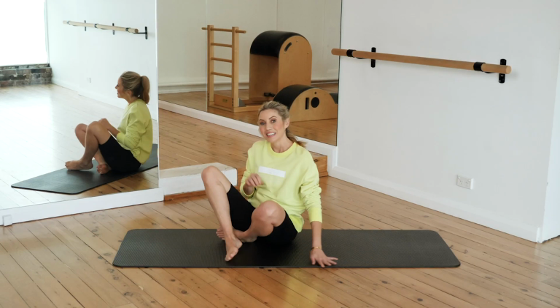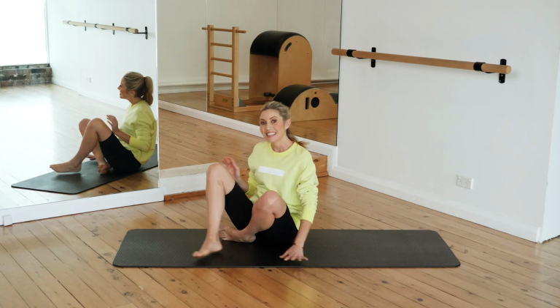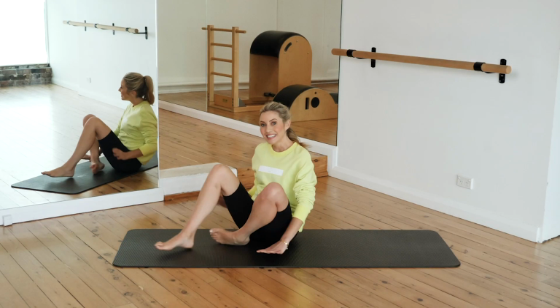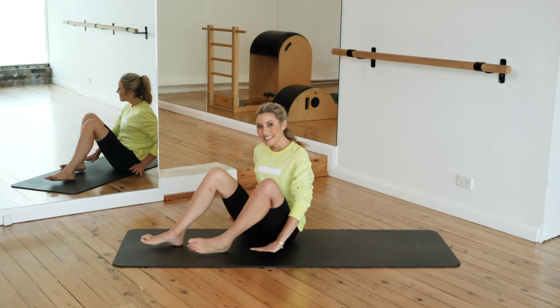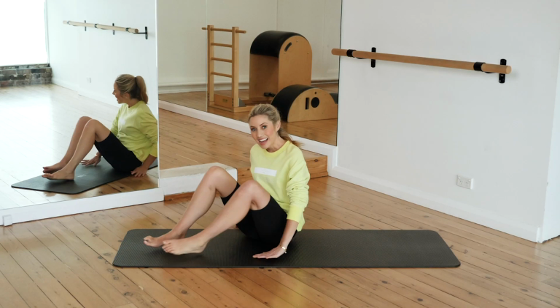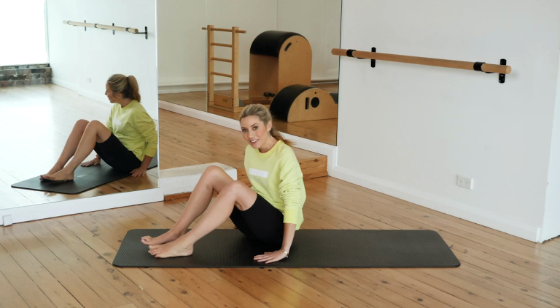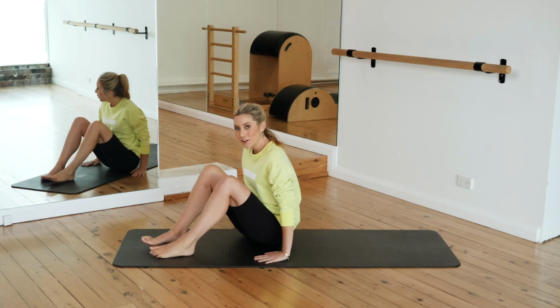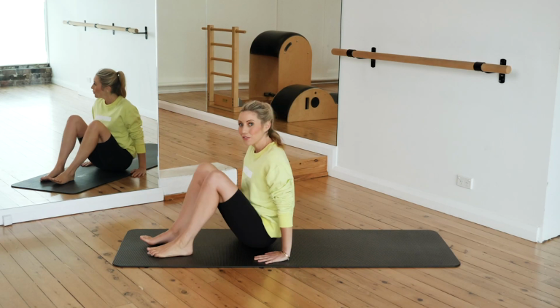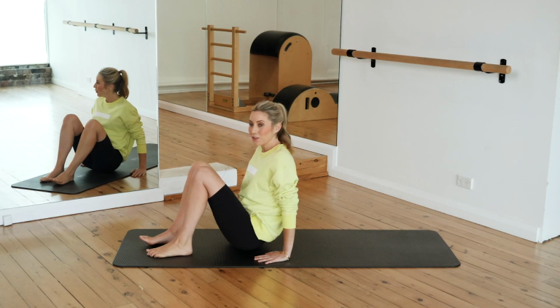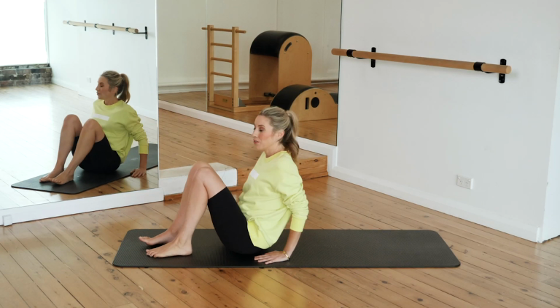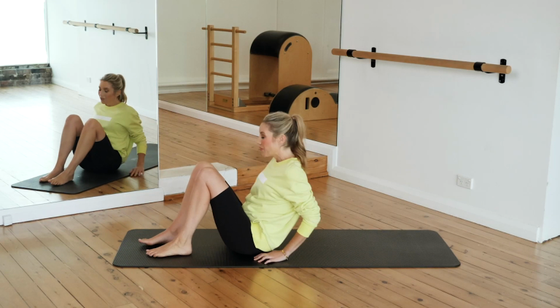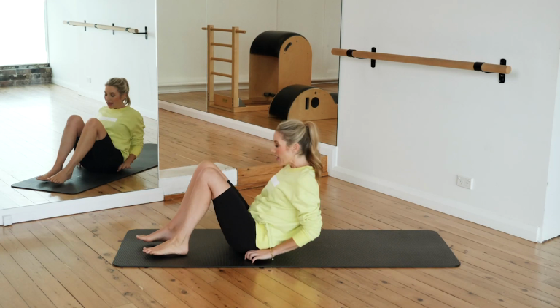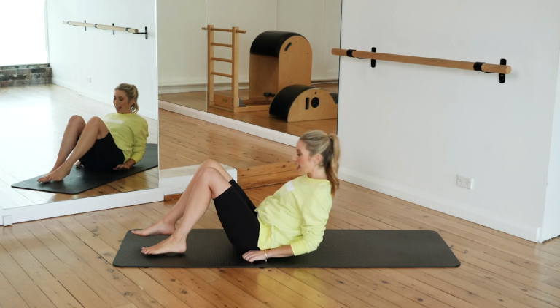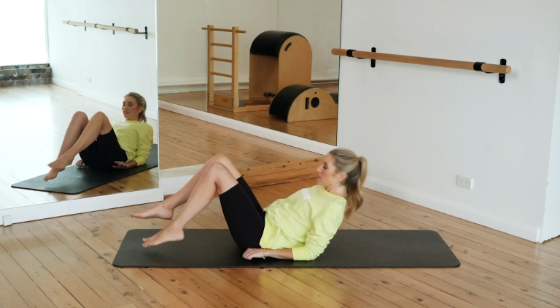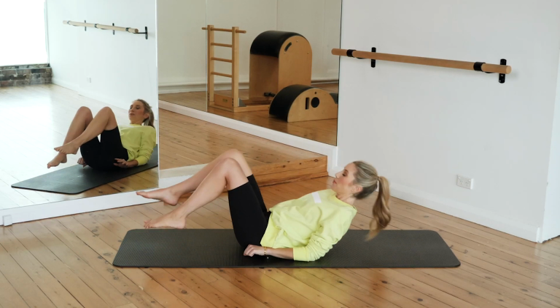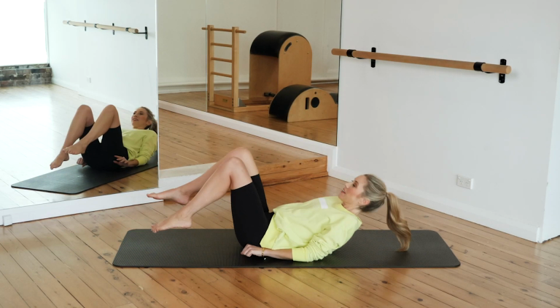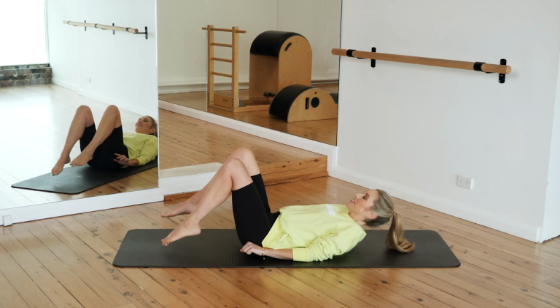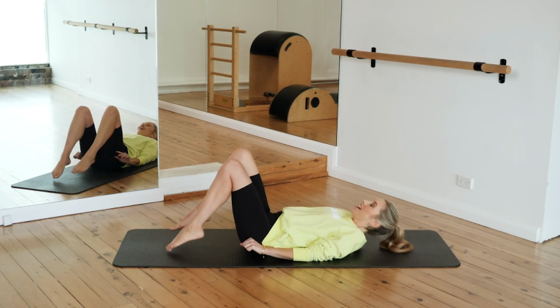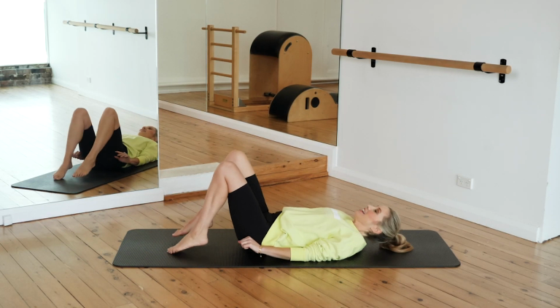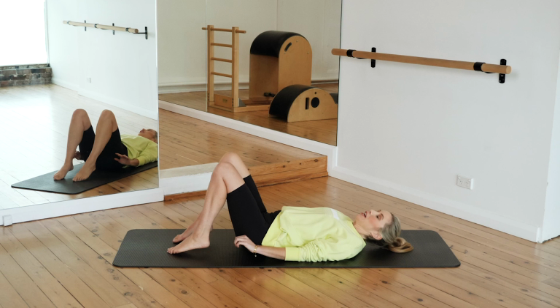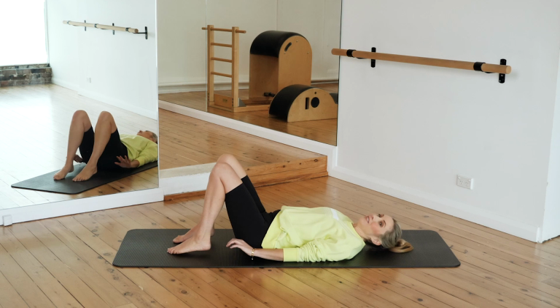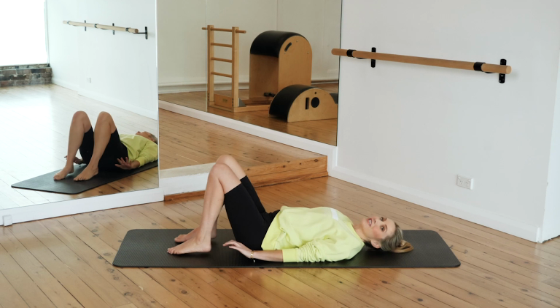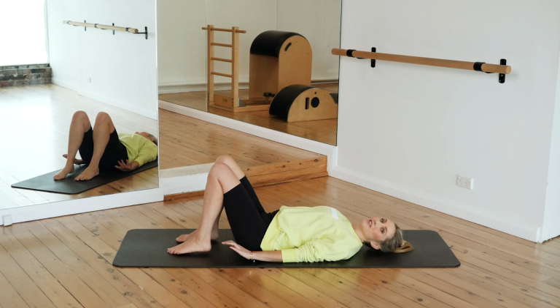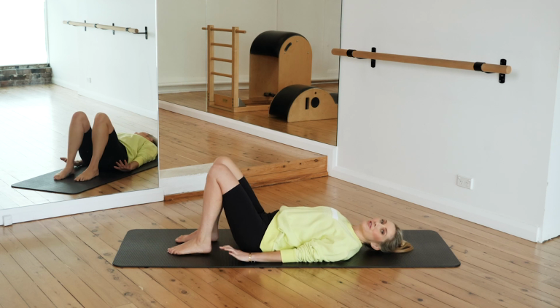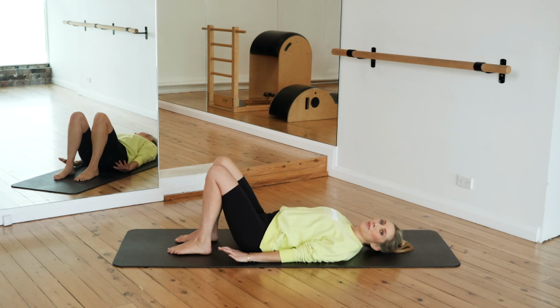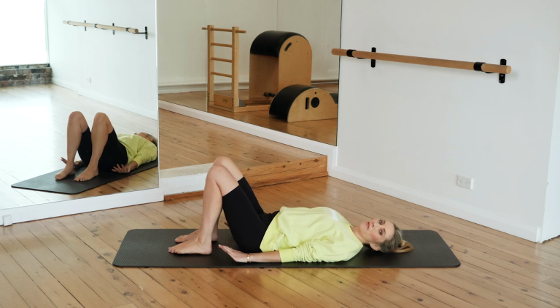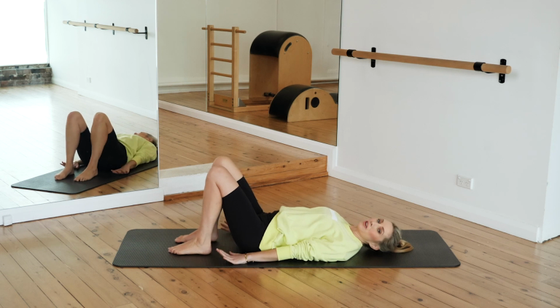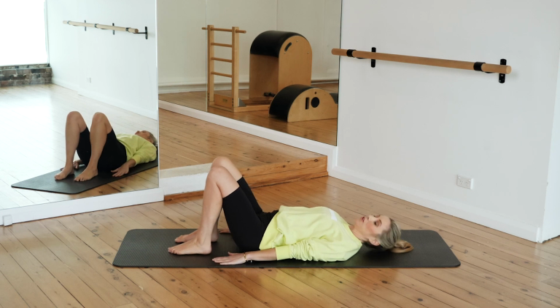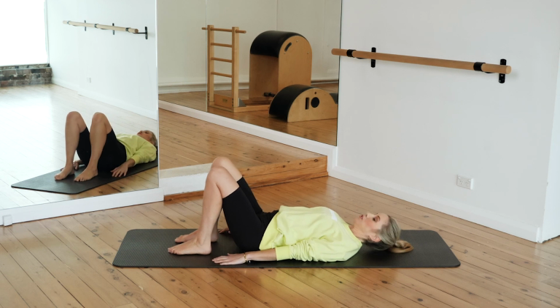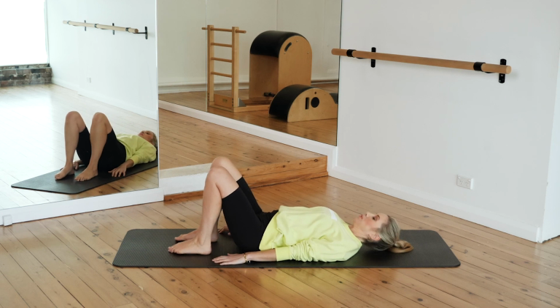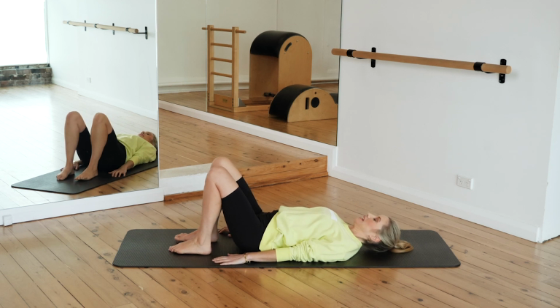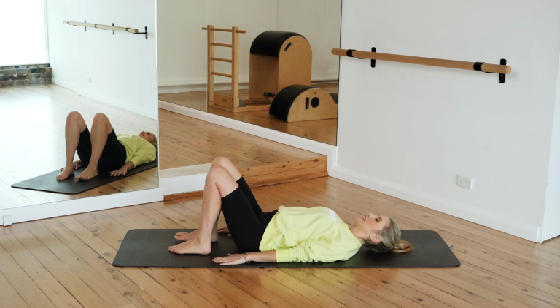We're going to start down on the floor, hands are by your side. Just going to do some pelvic curls to begin.